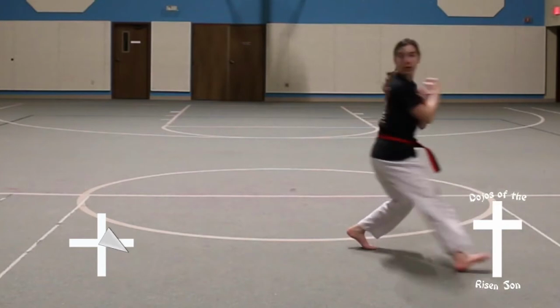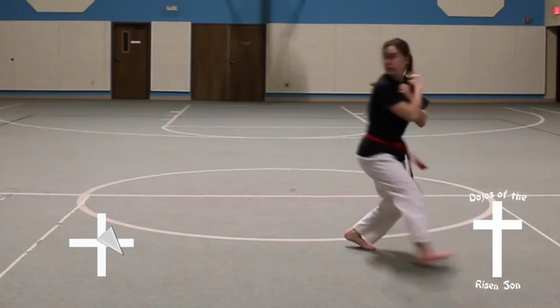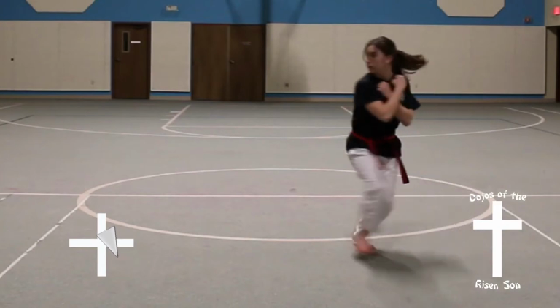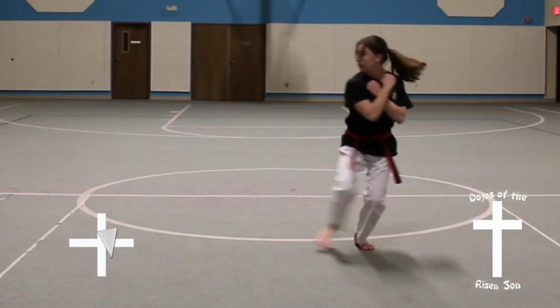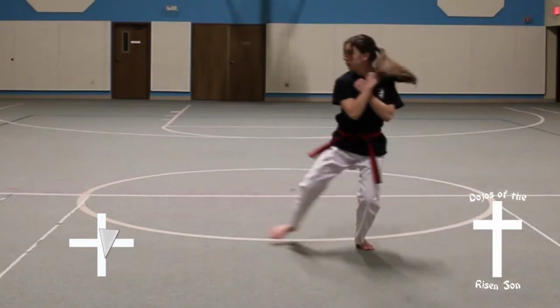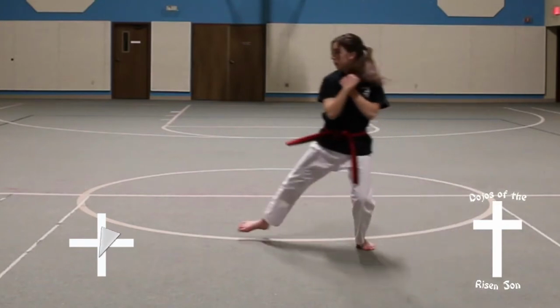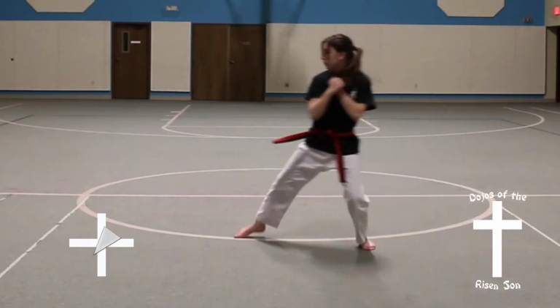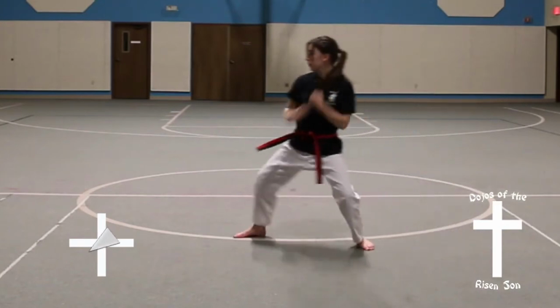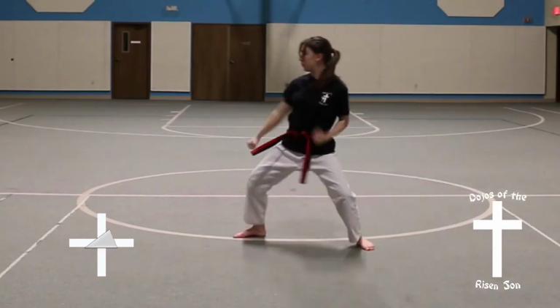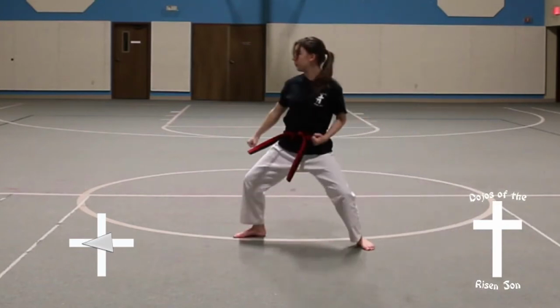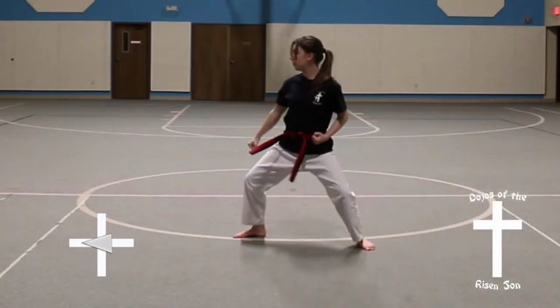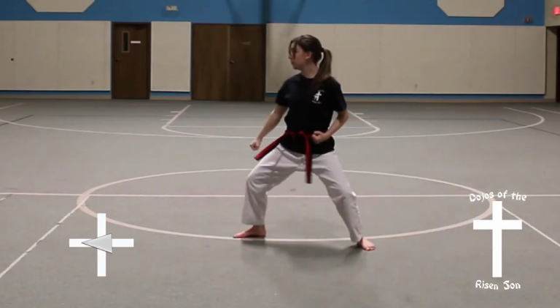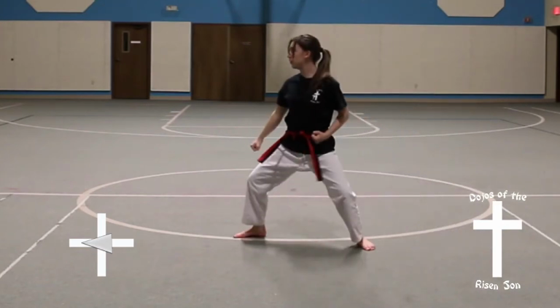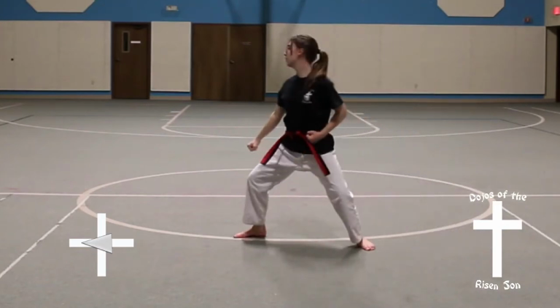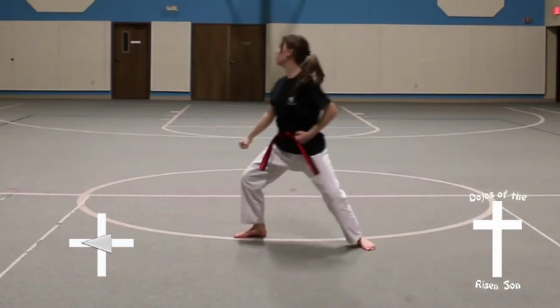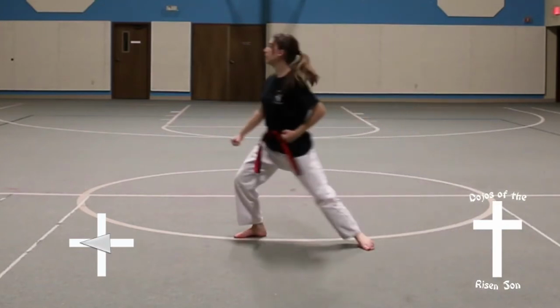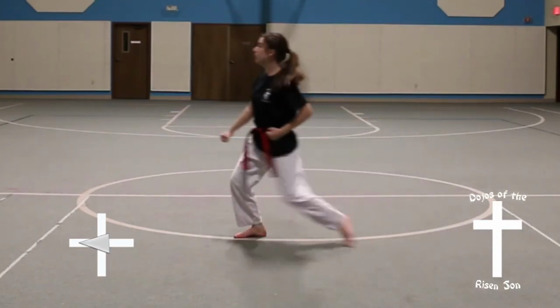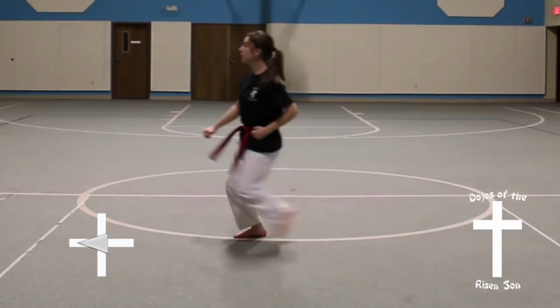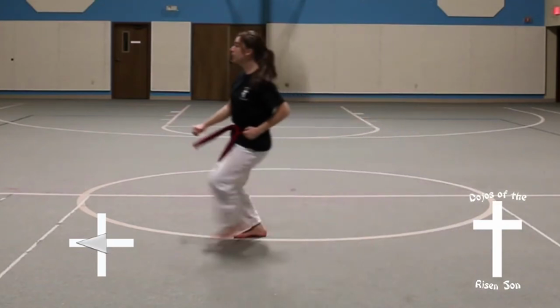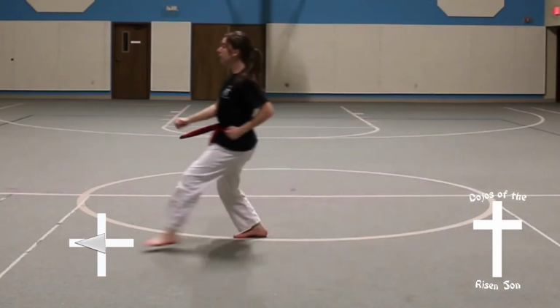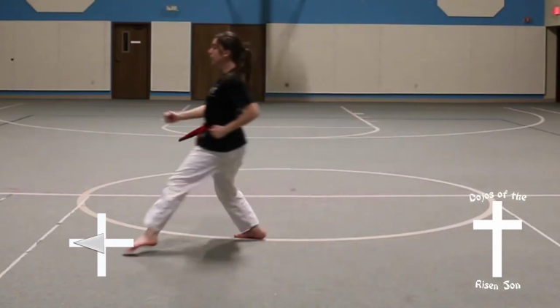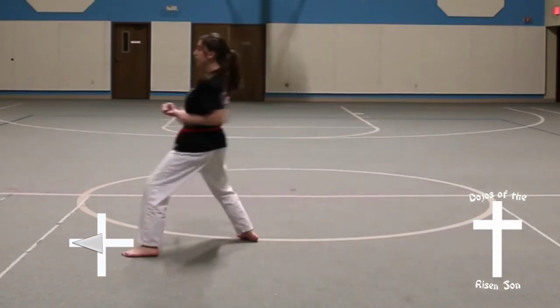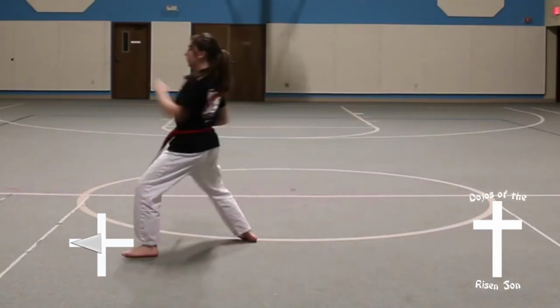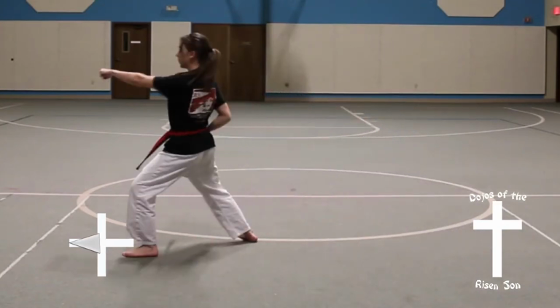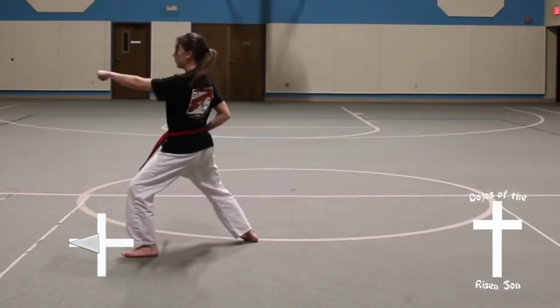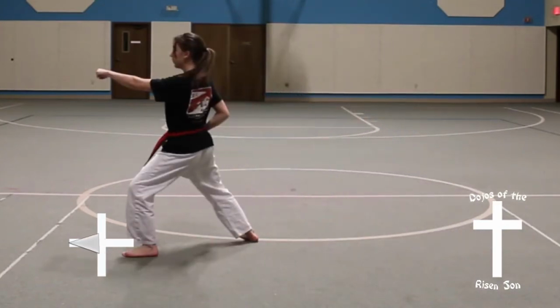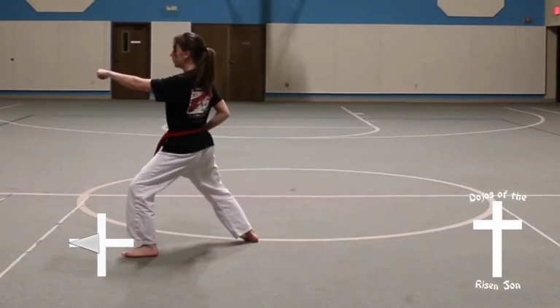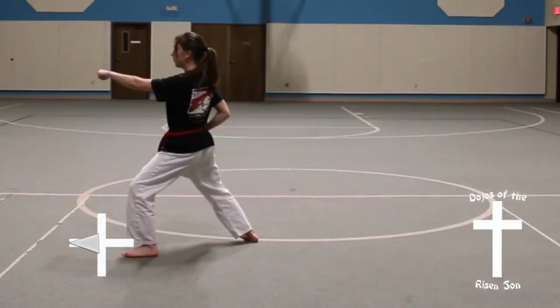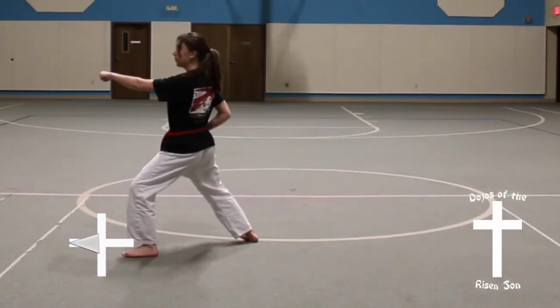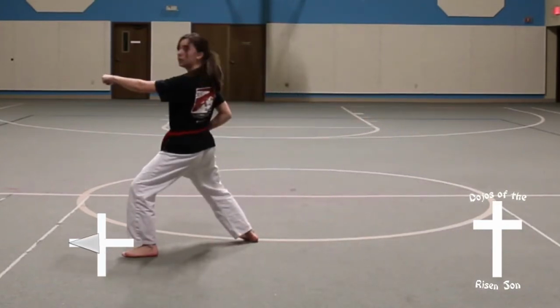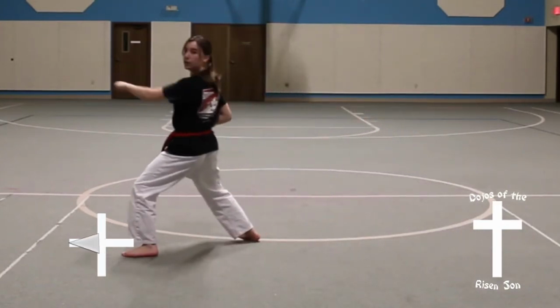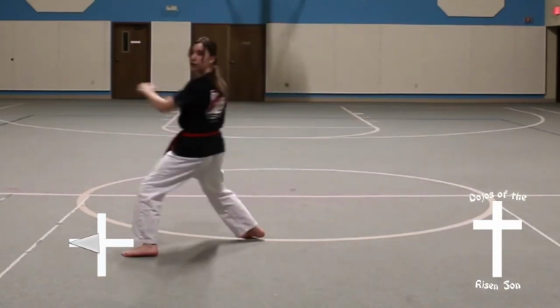Look to your right, full turn to the right, front stance, down block. Step, front stance, middle front punch.